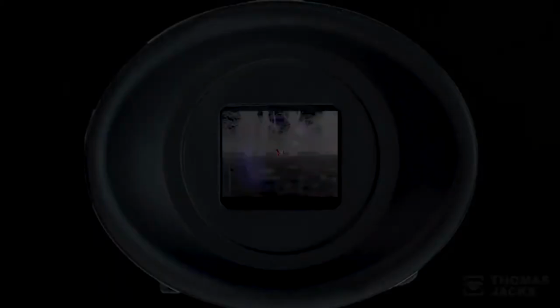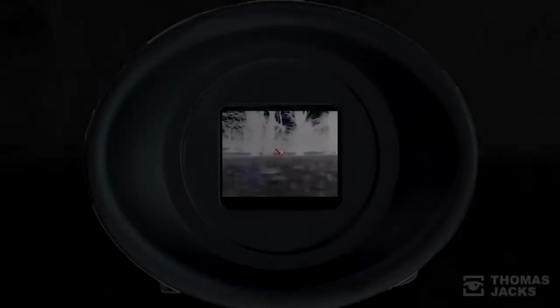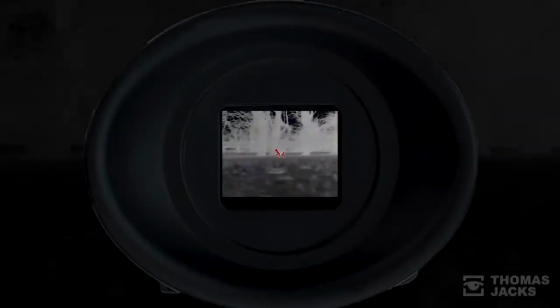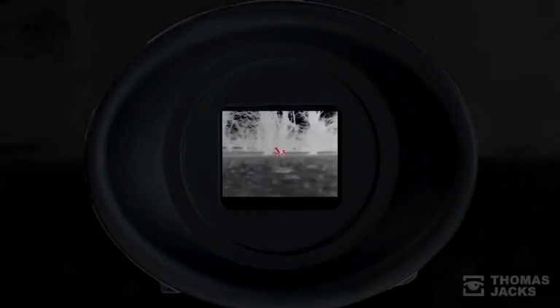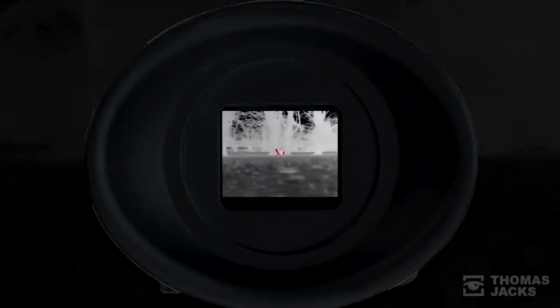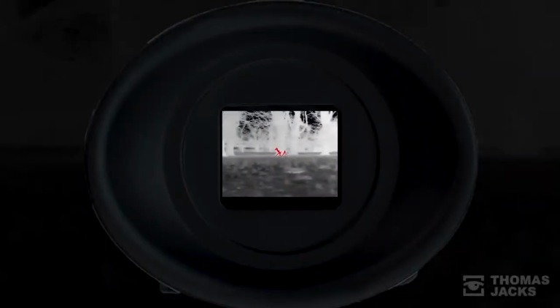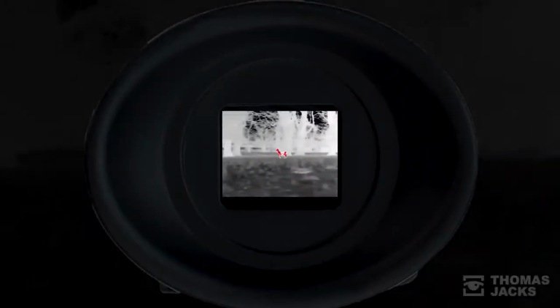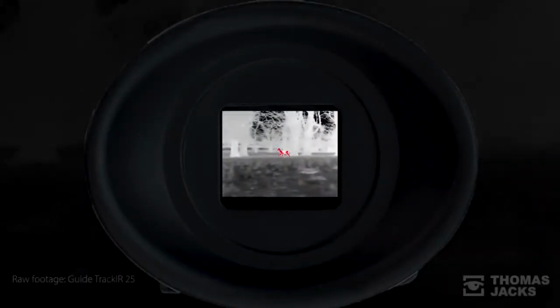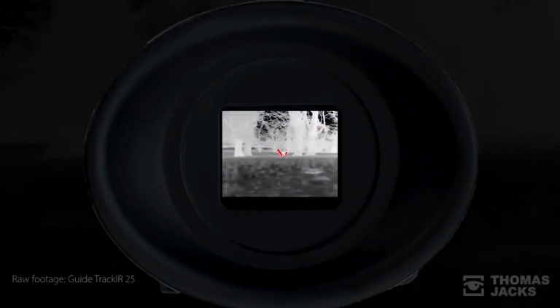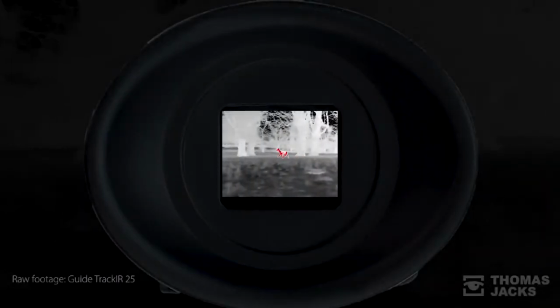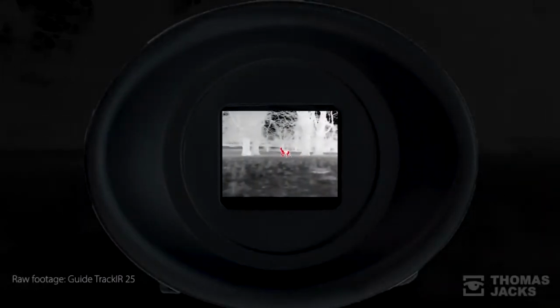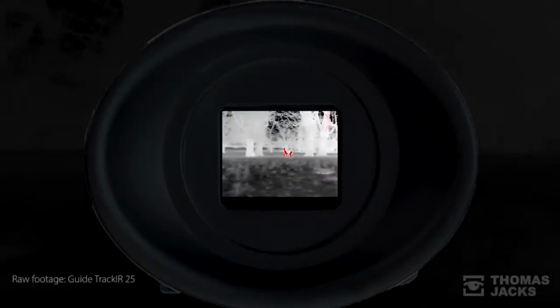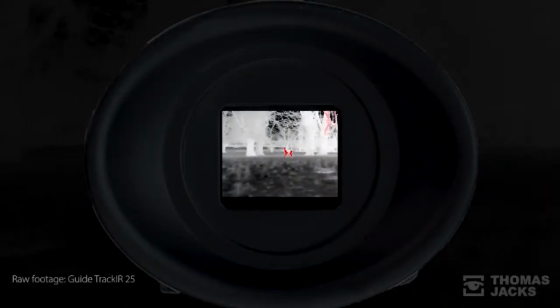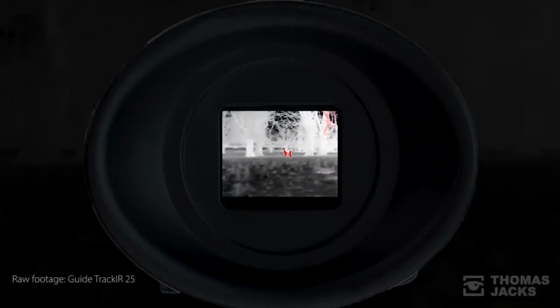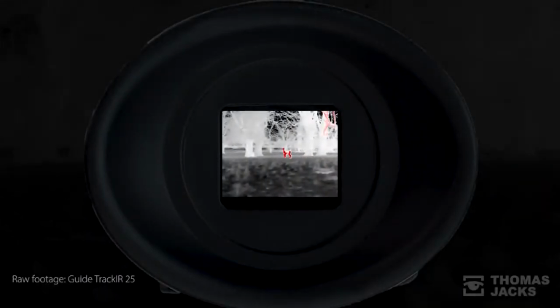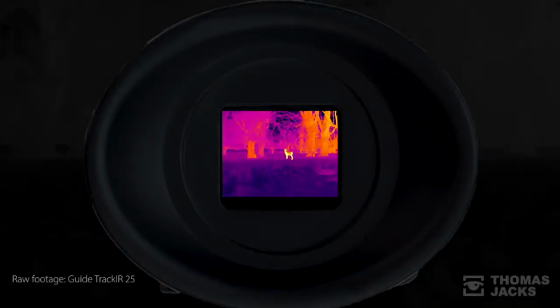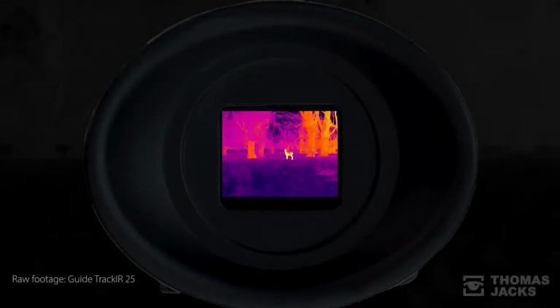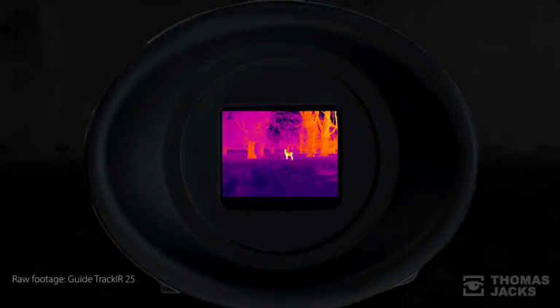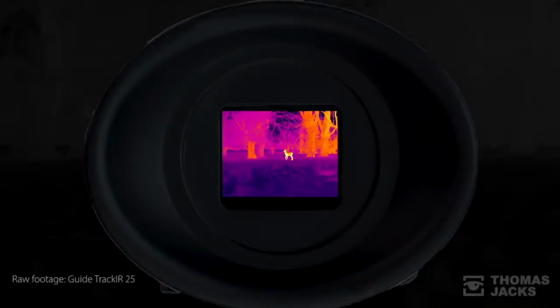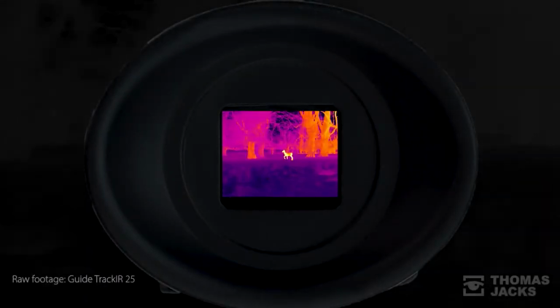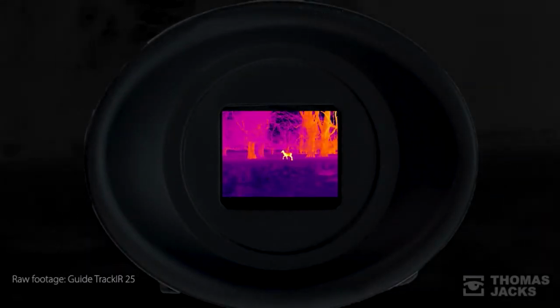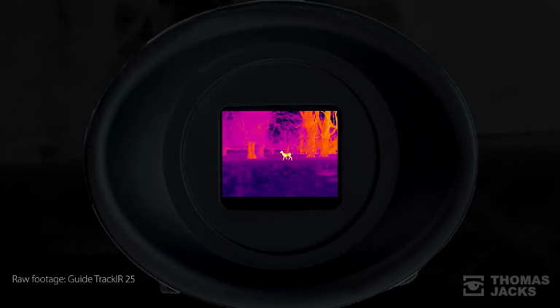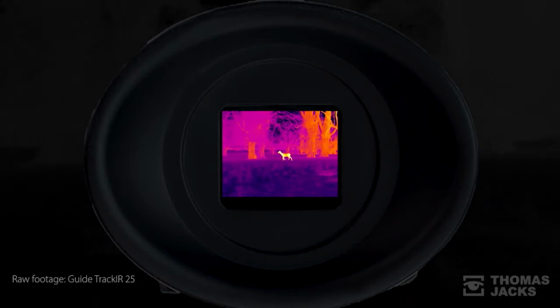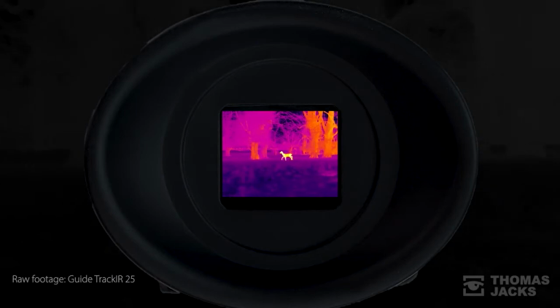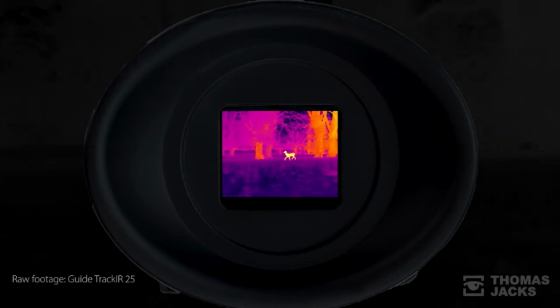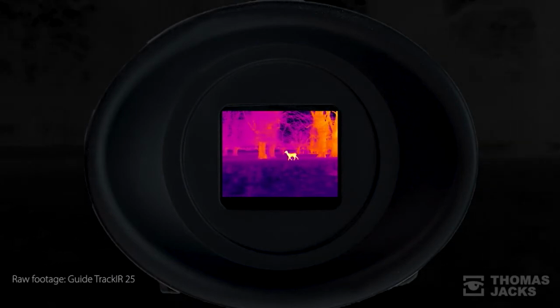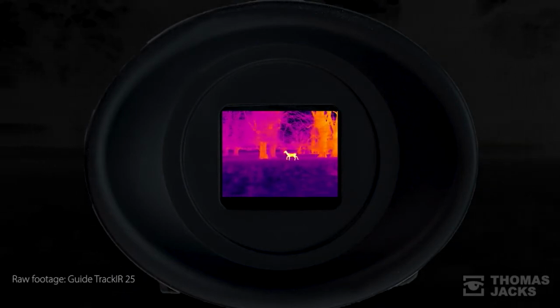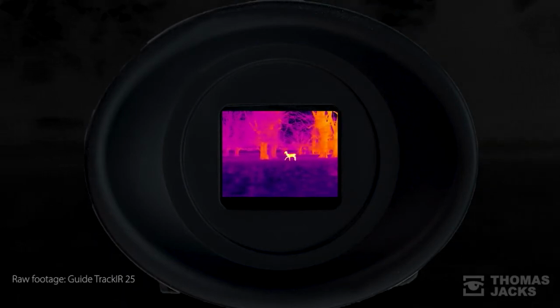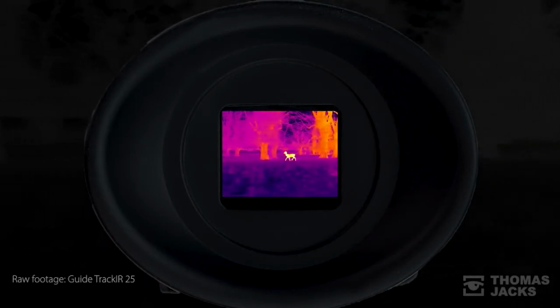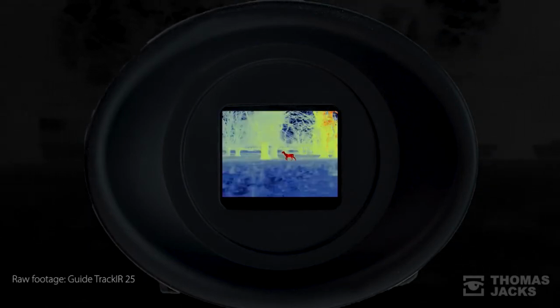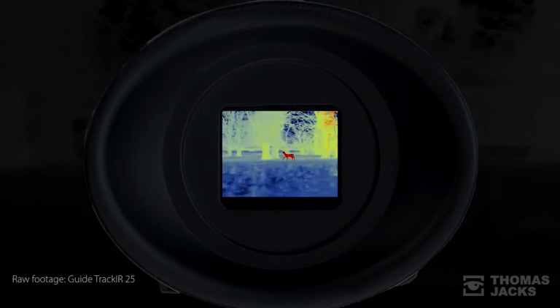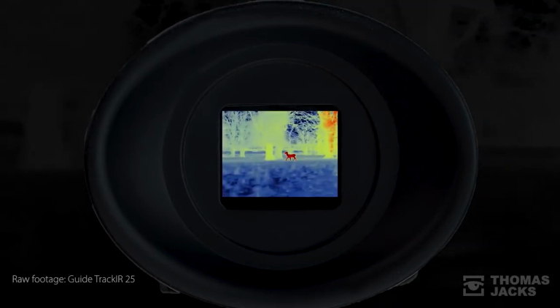Through the viewfinder you have a choice of colour palettes and modes that include picture-in-picture and stadiometric rangefinding.